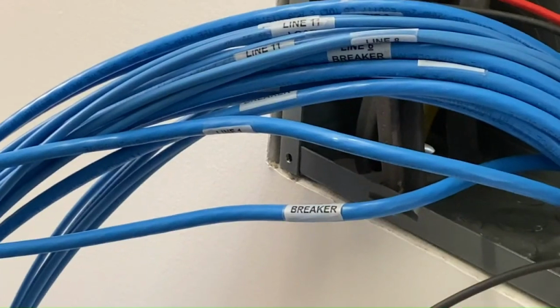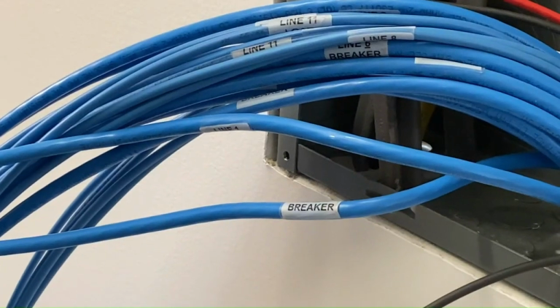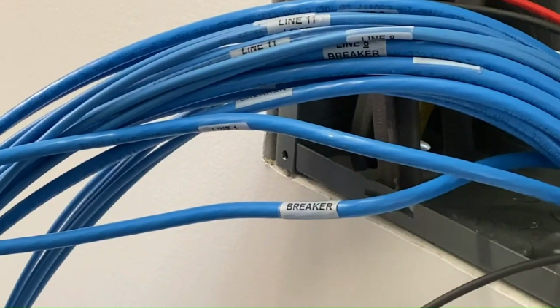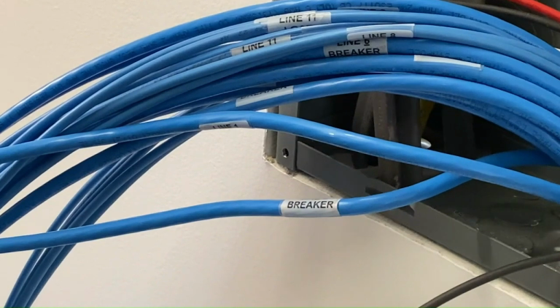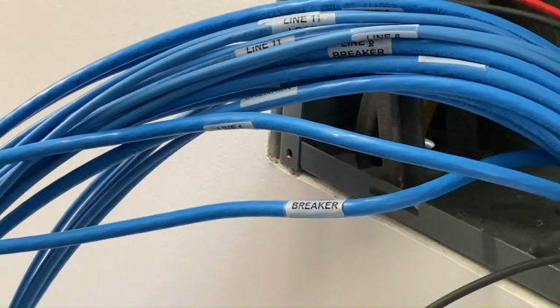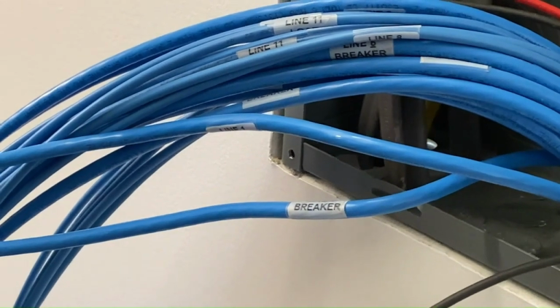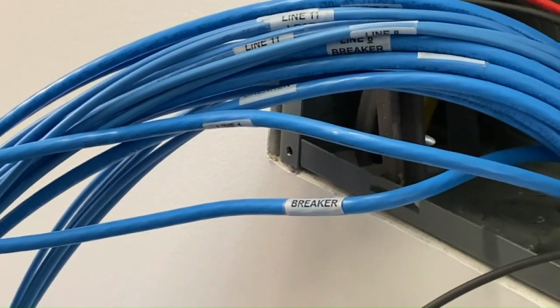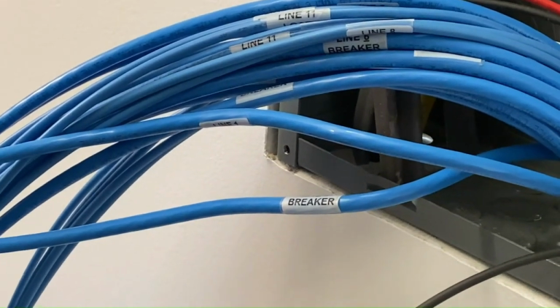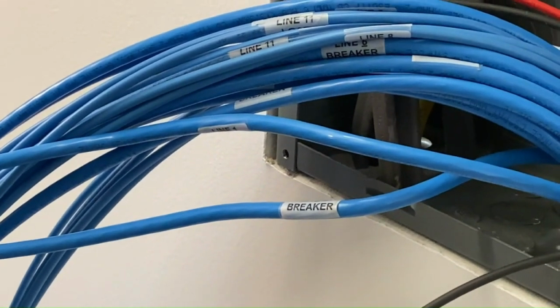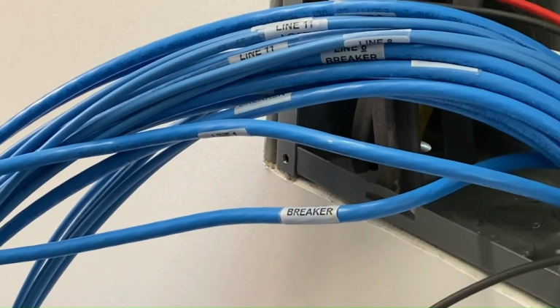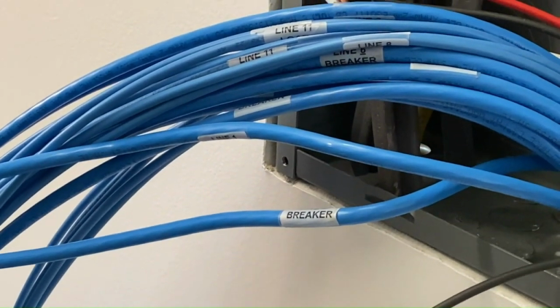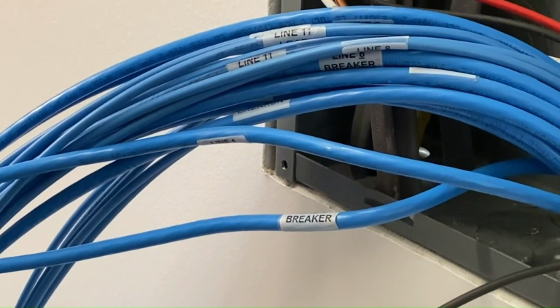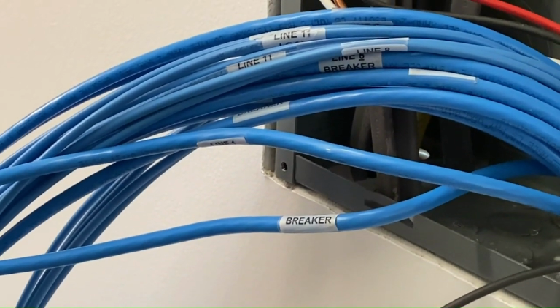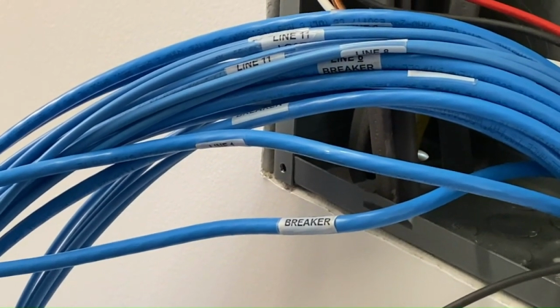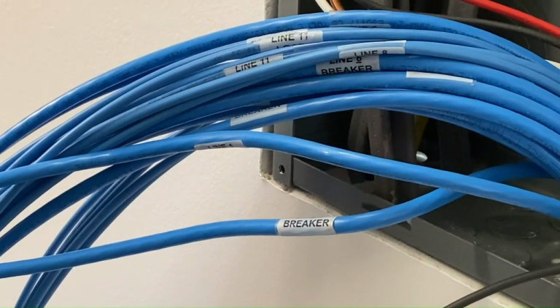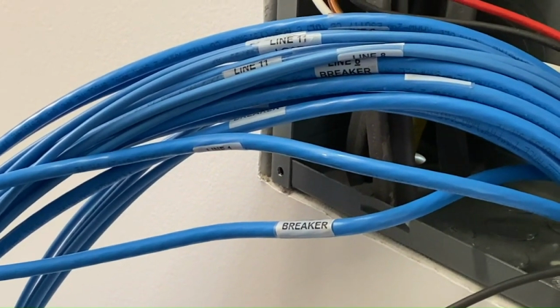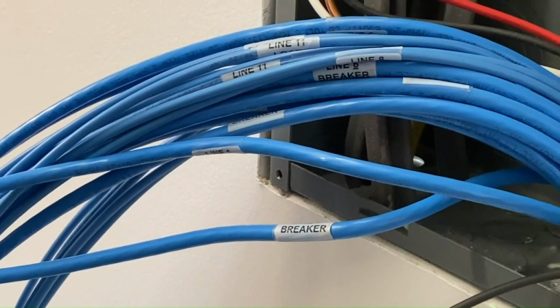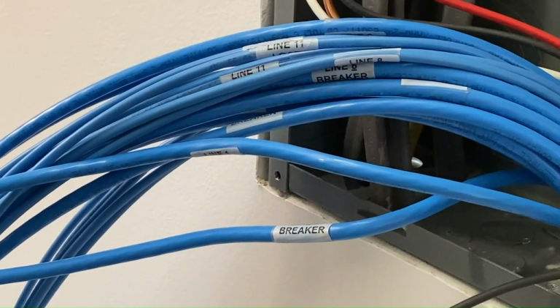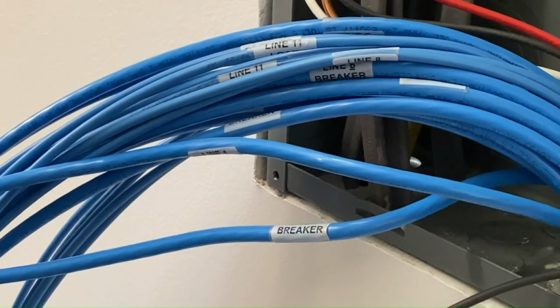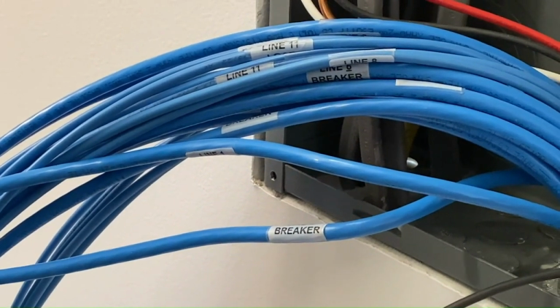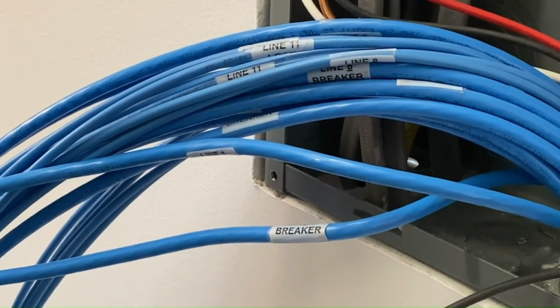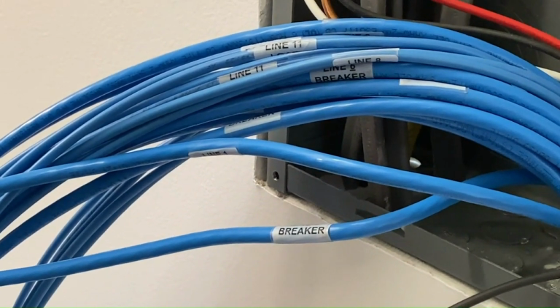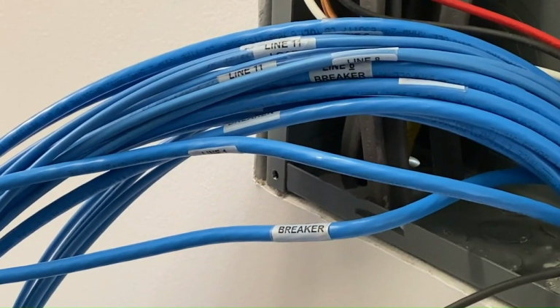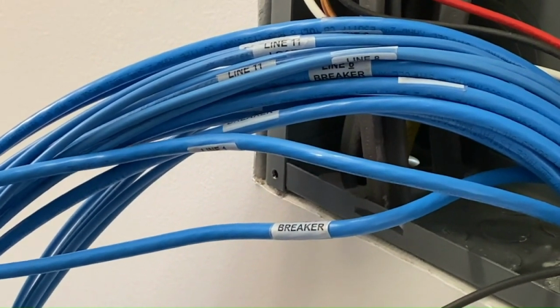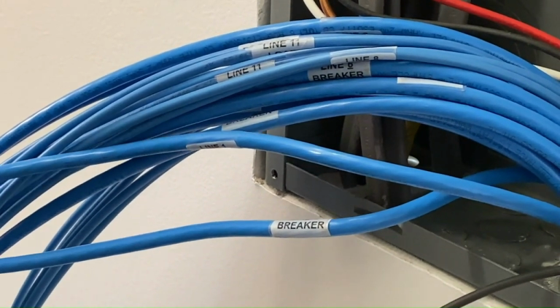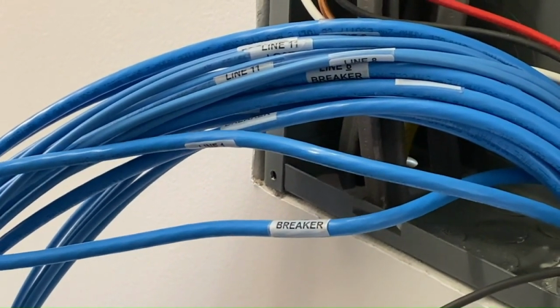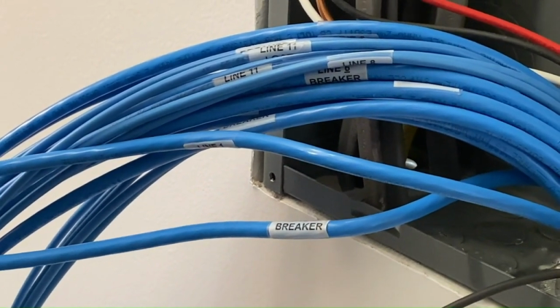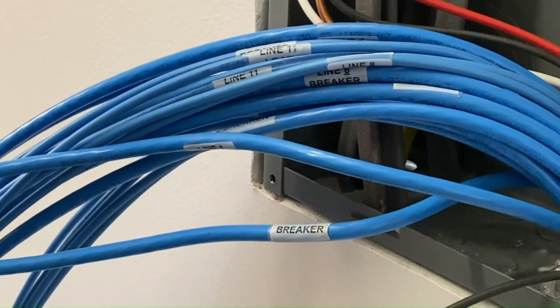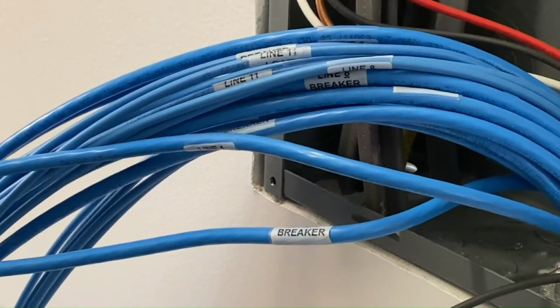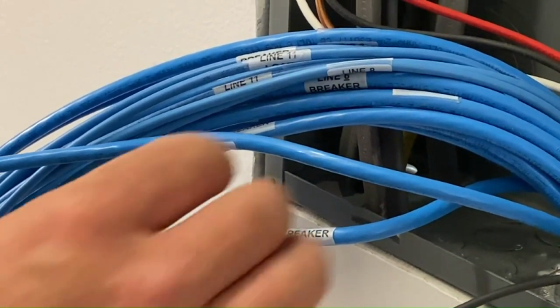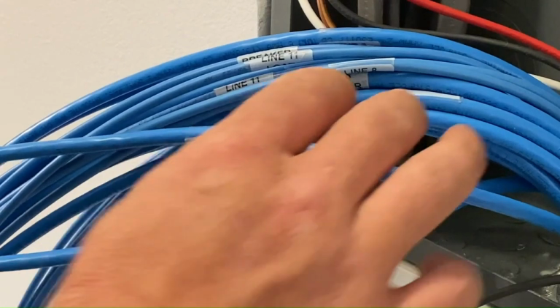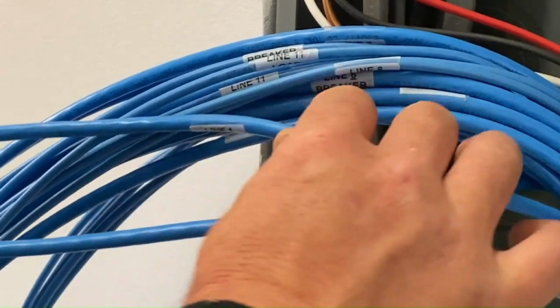Wires numbered seven through twelve are 10 AWG wires that can control loads rated up to 30 amps.